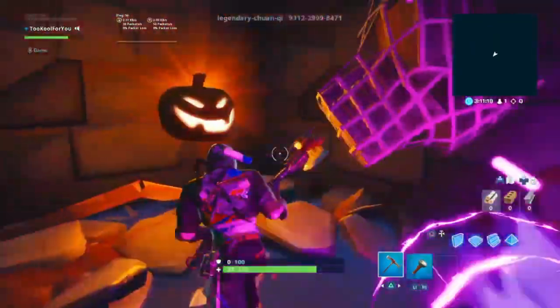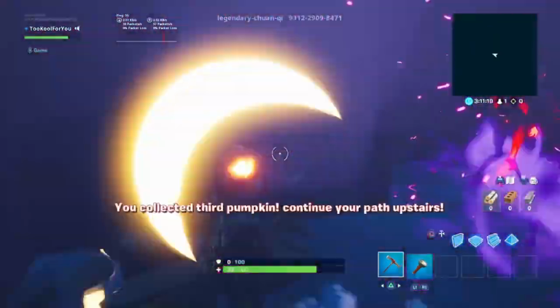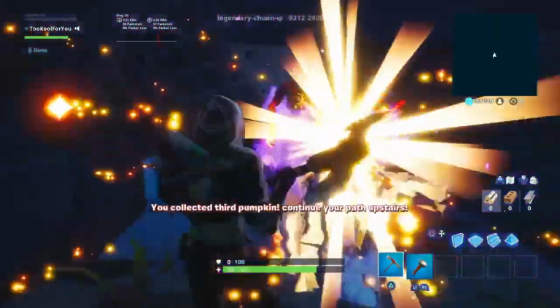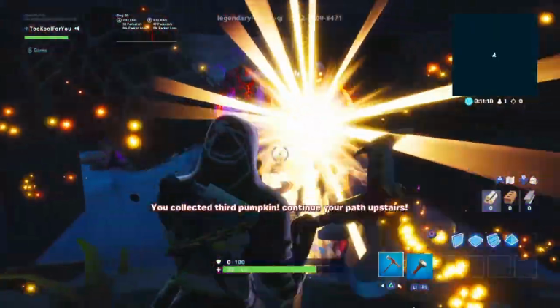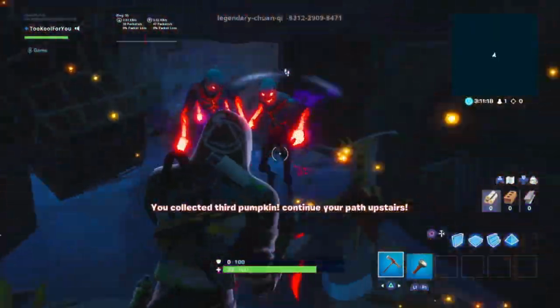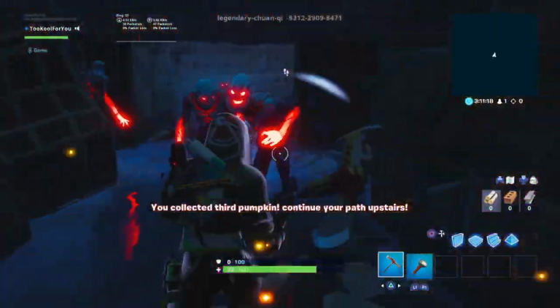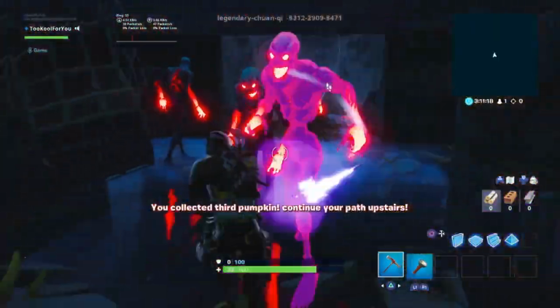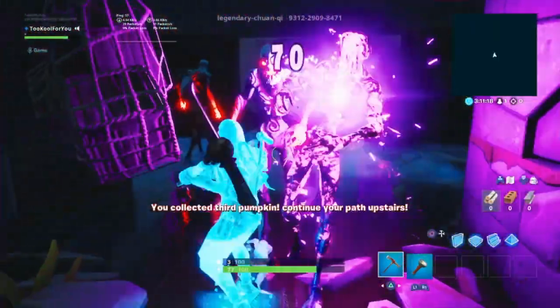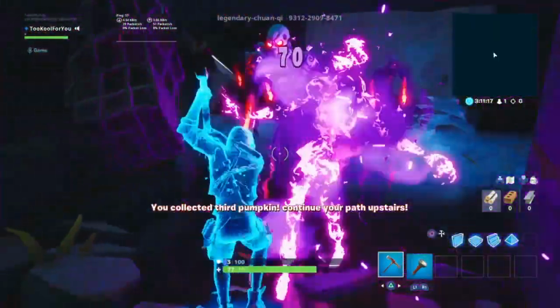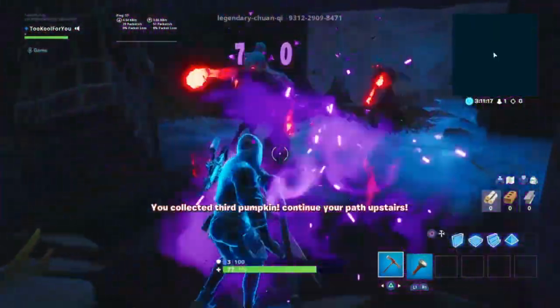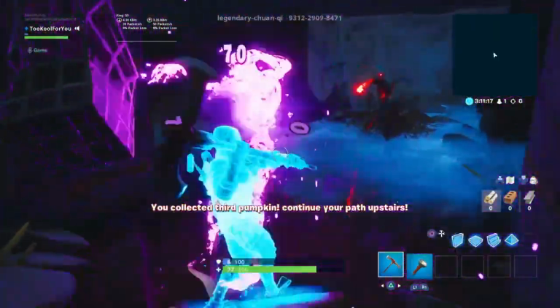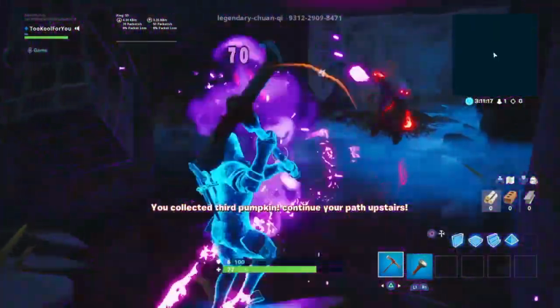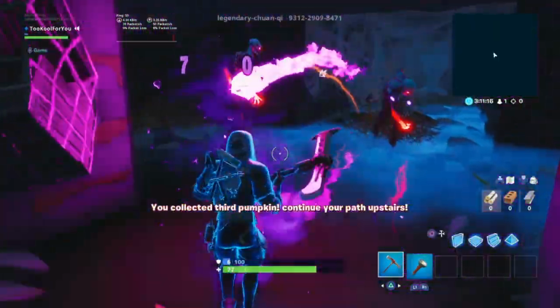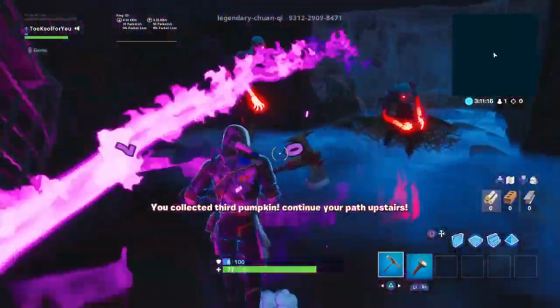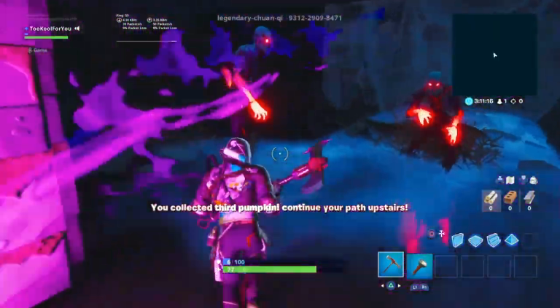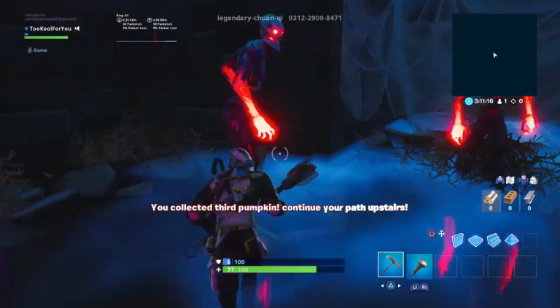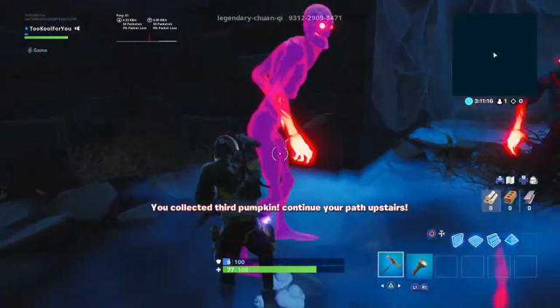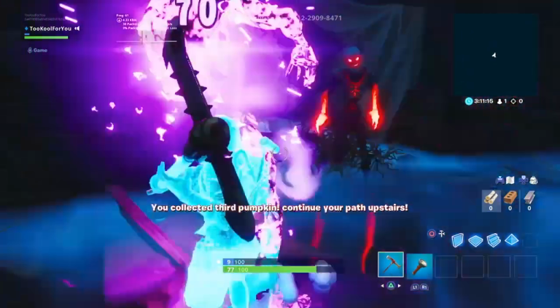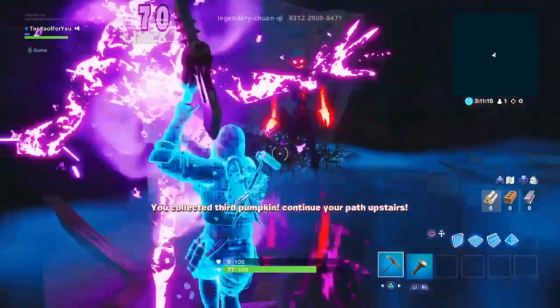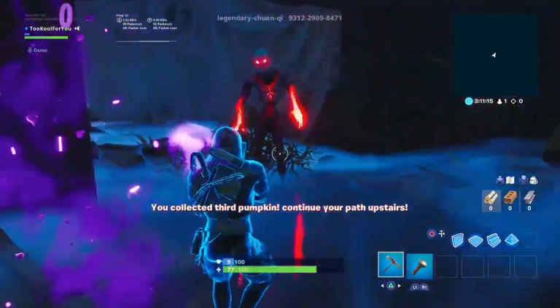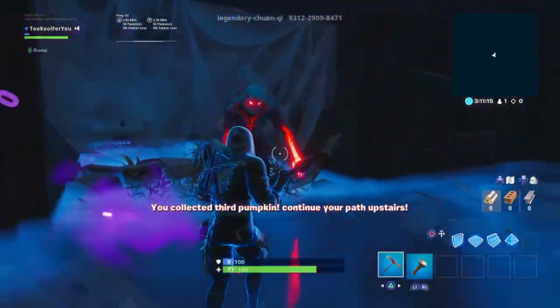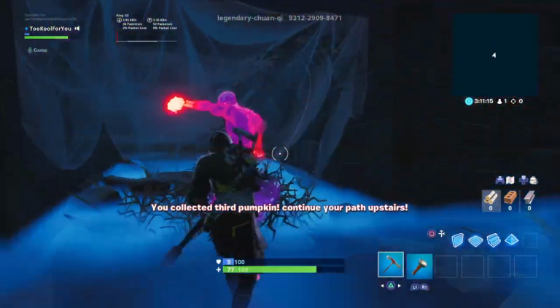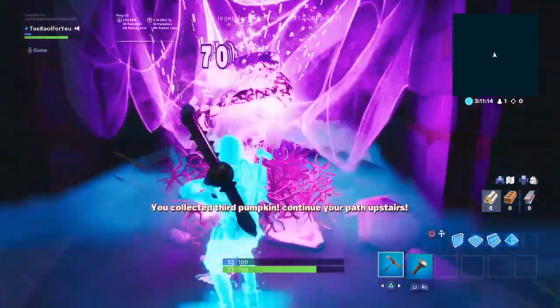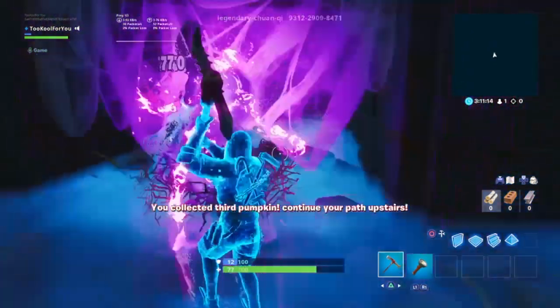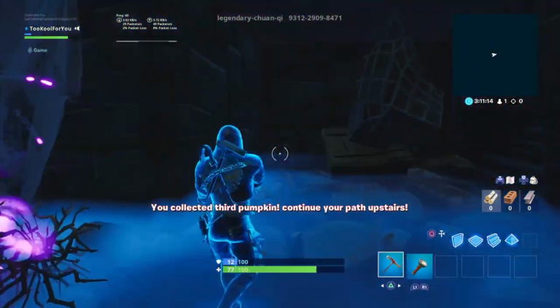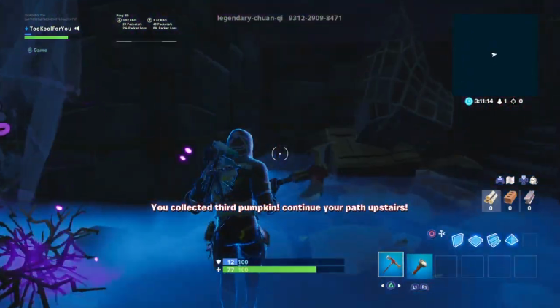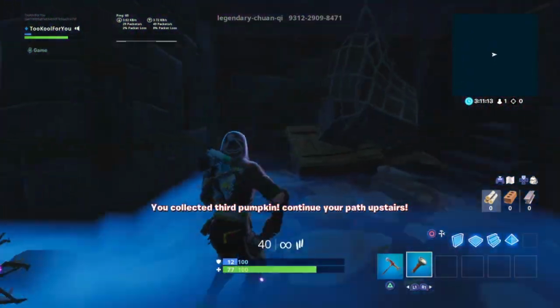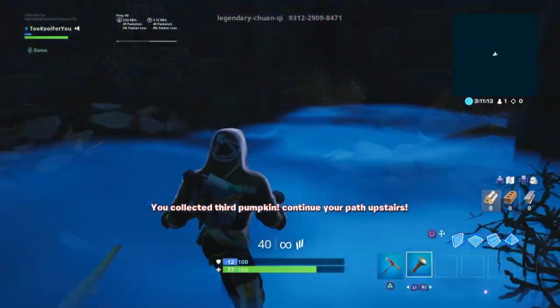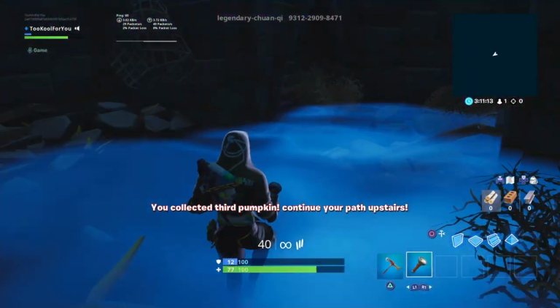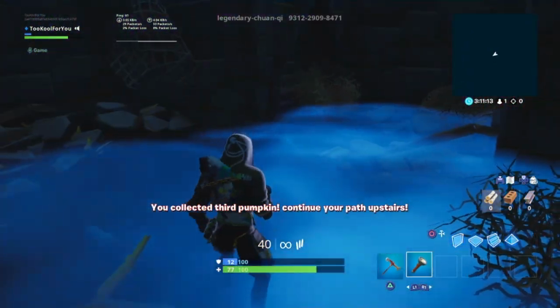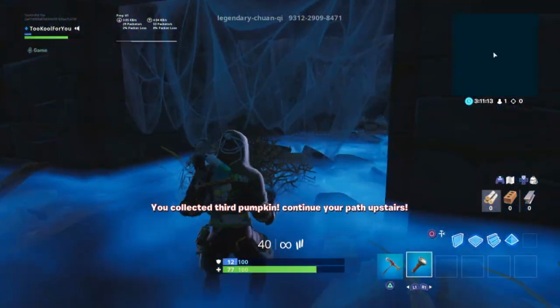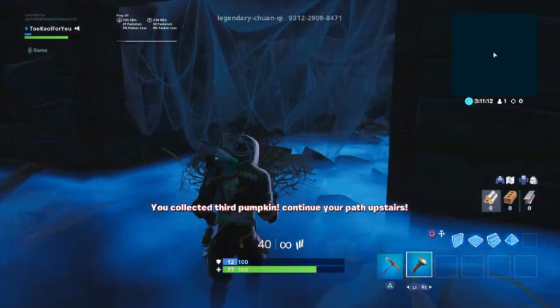We just hopped right inside. I knew it. Oh — there's like three. Wait, there's four. We collected third pumpkin — continue your path upstairs.